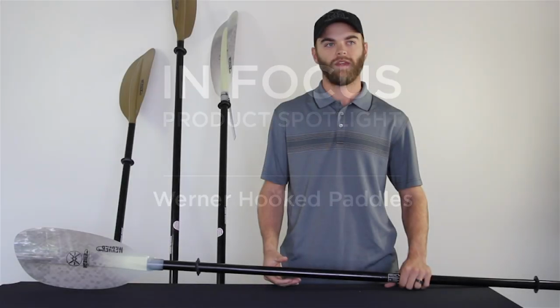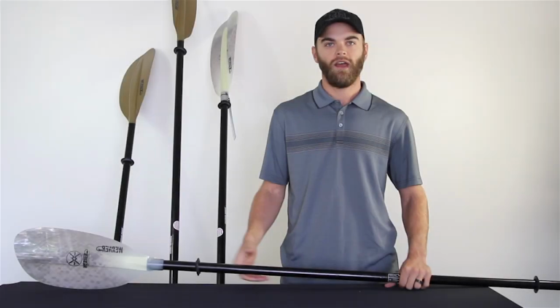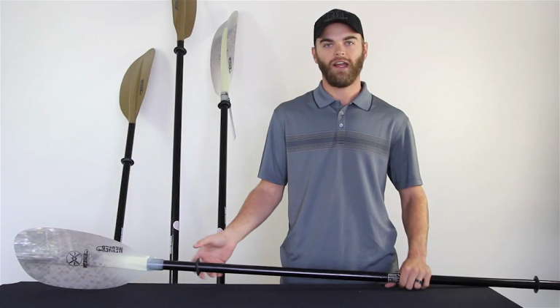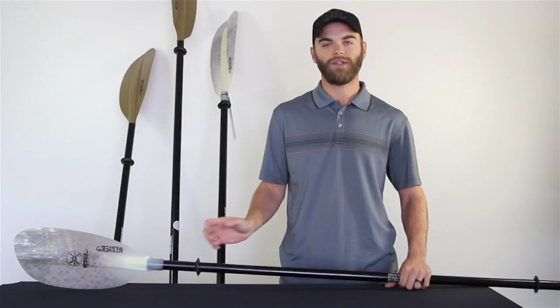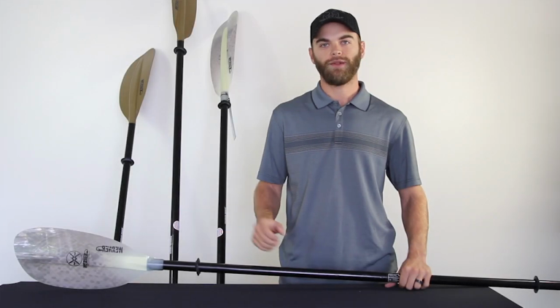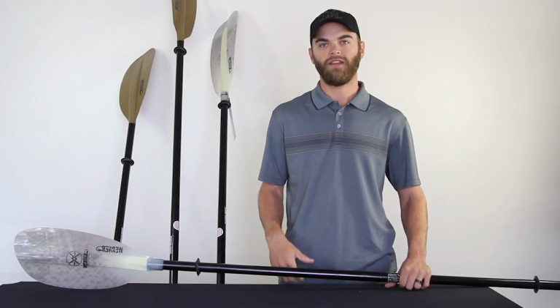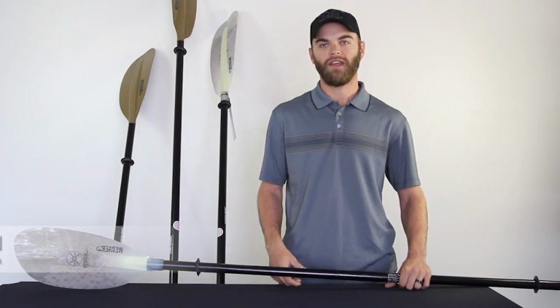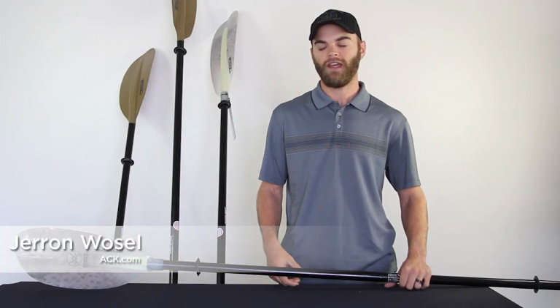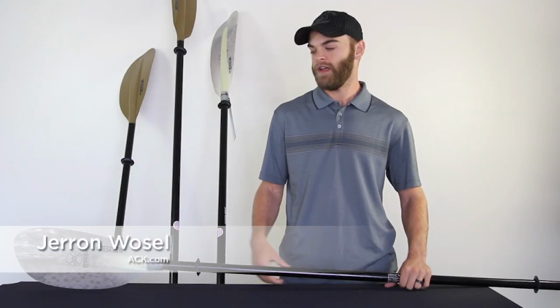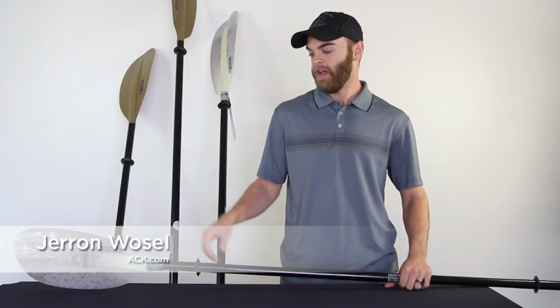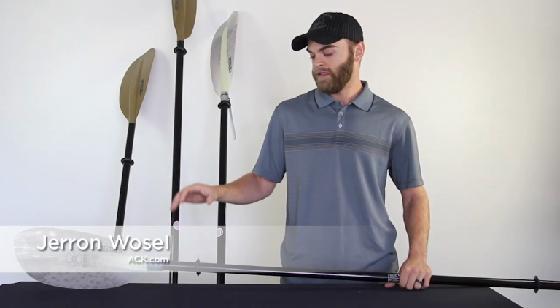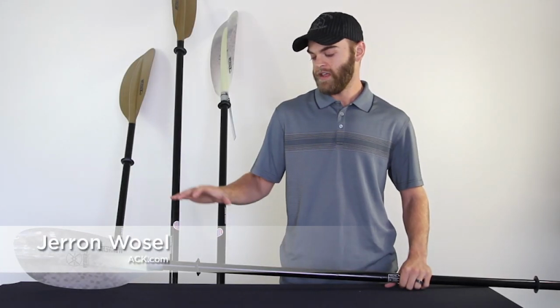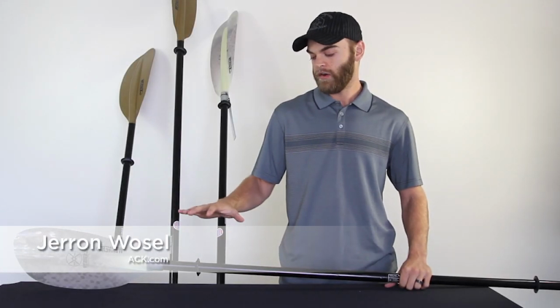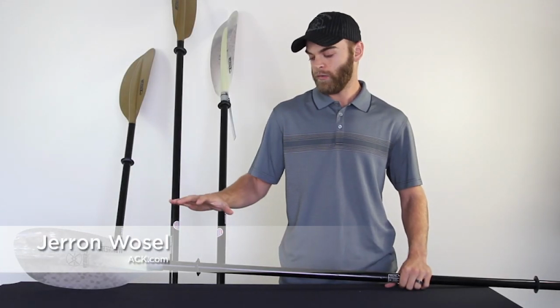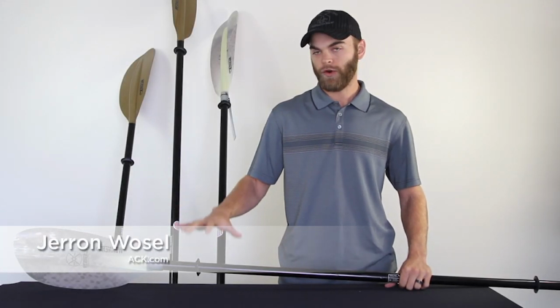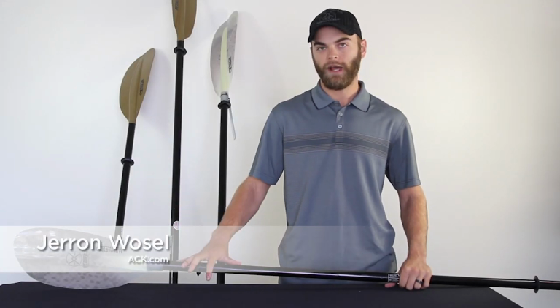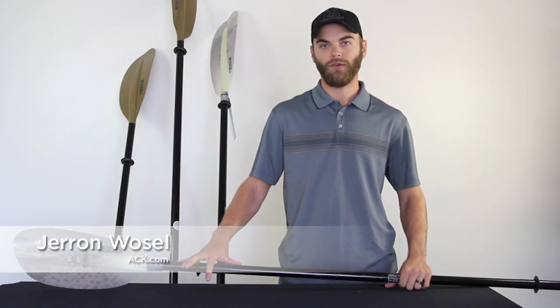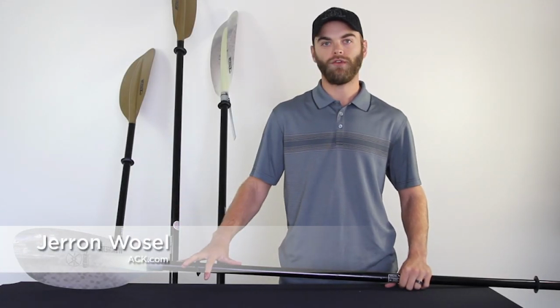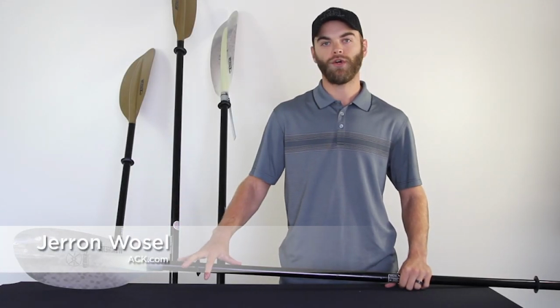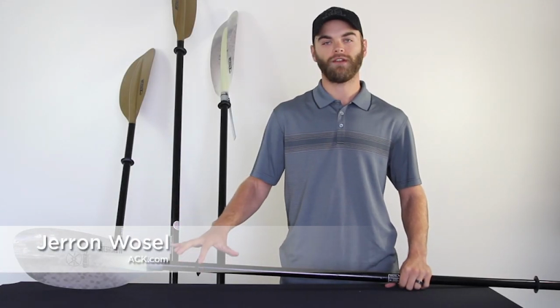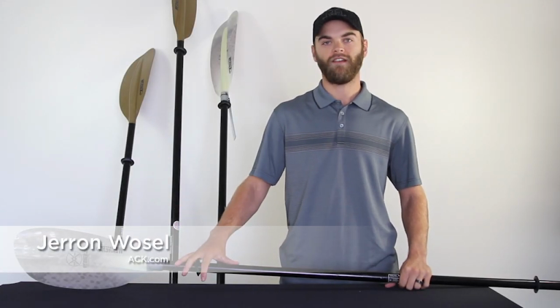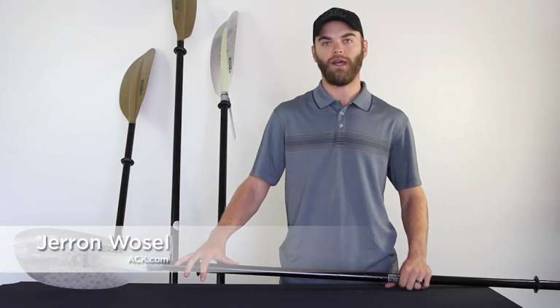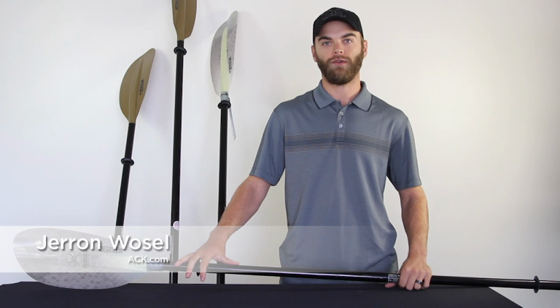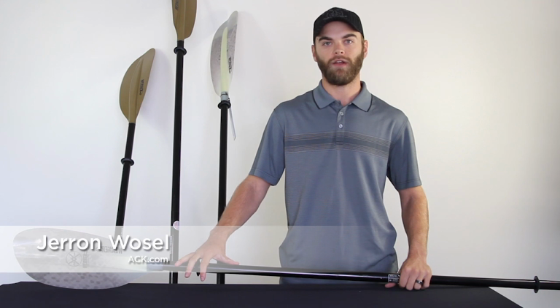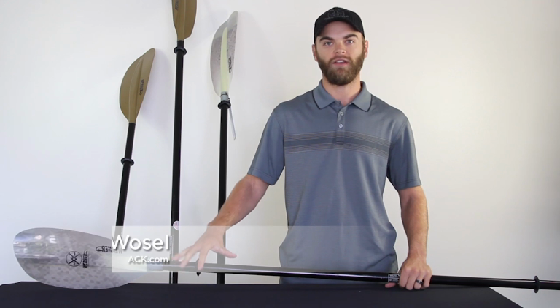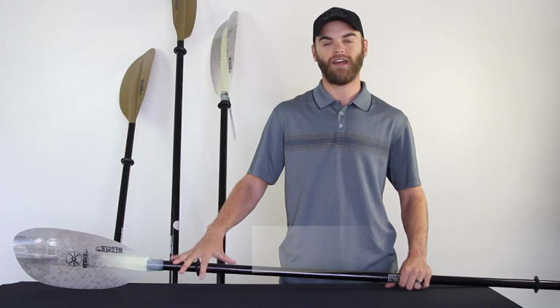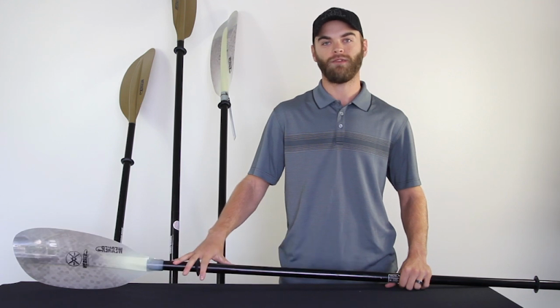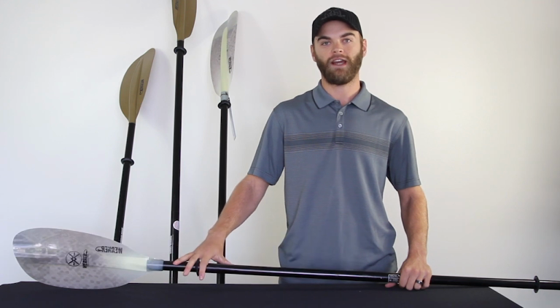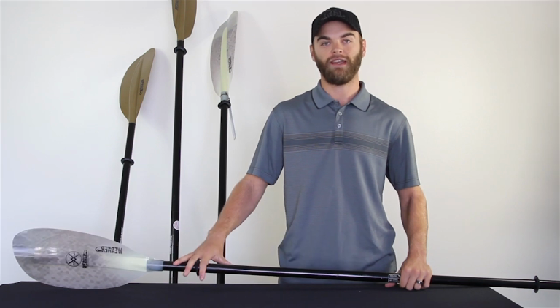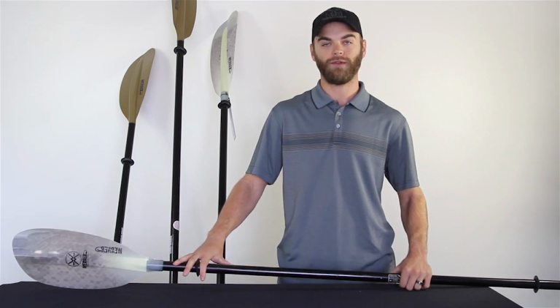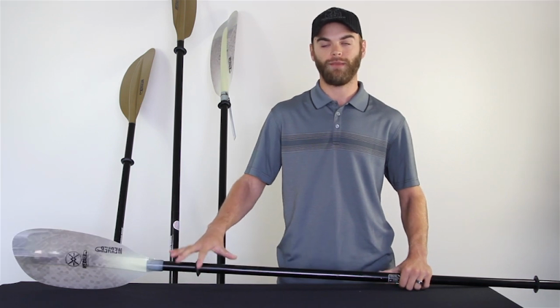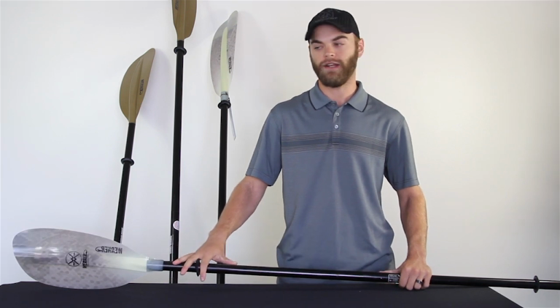Hi, I'm Jeremy with ACK. These are Werner Paddles' new Hook line of paddles that are designed with the kayak angler in mind.